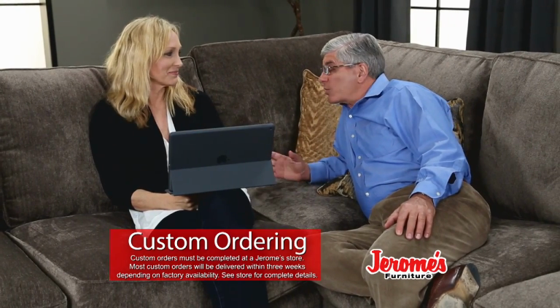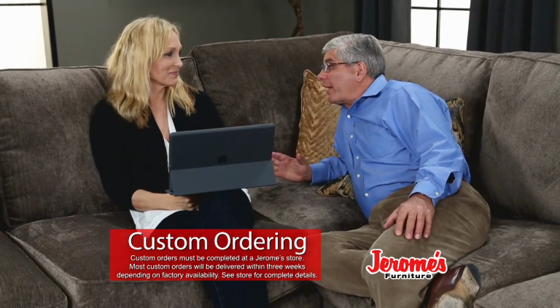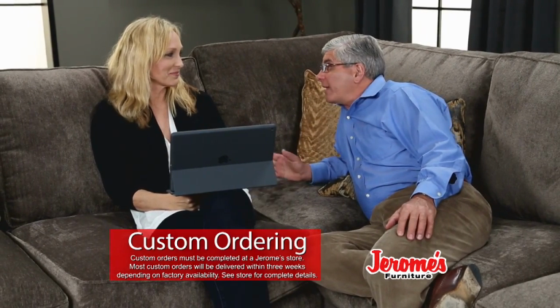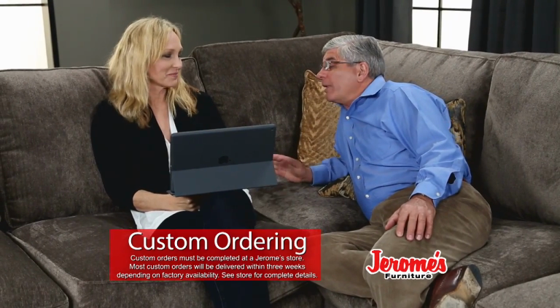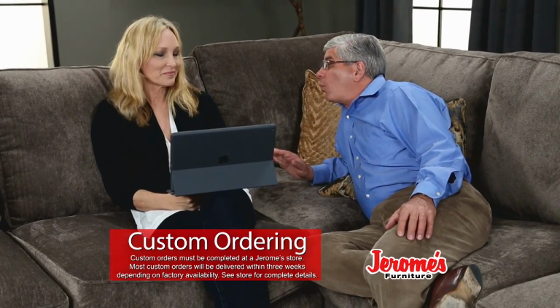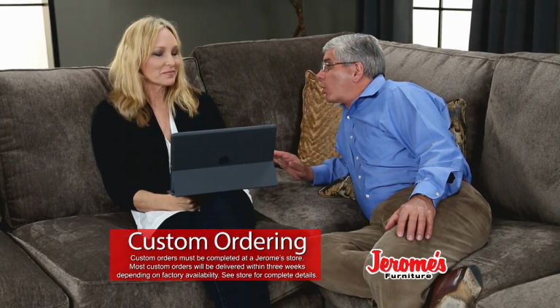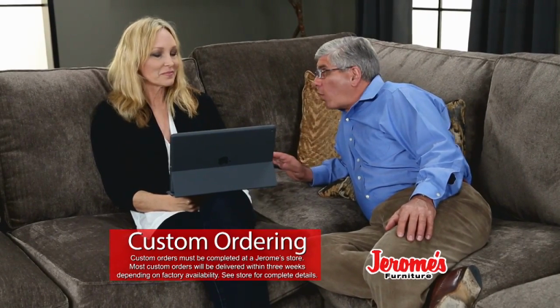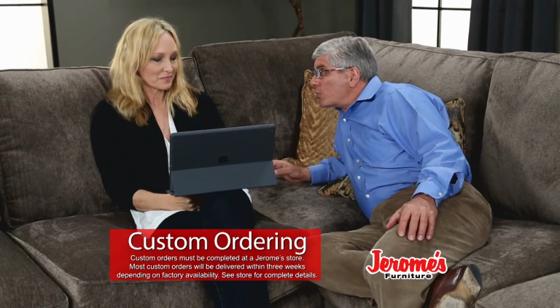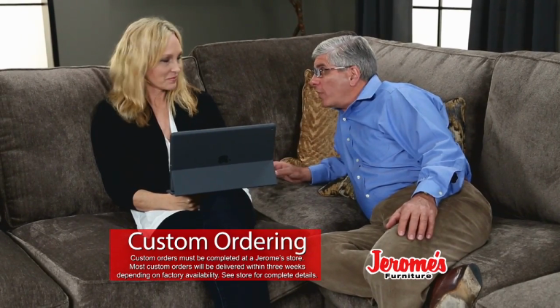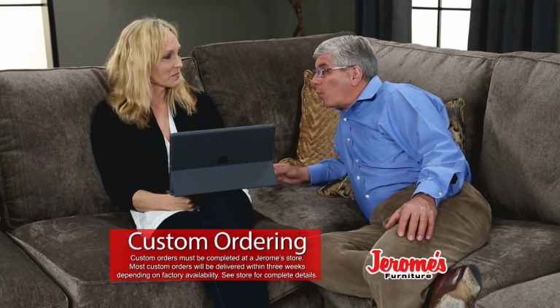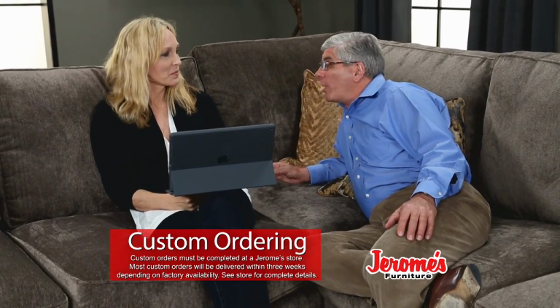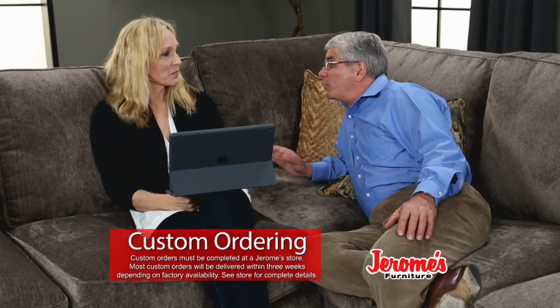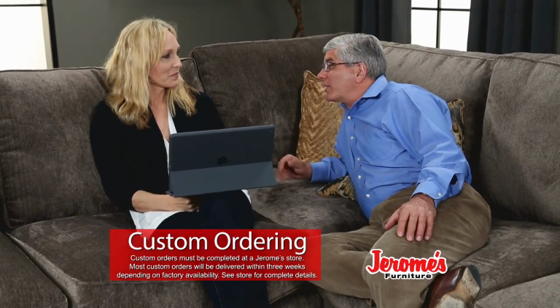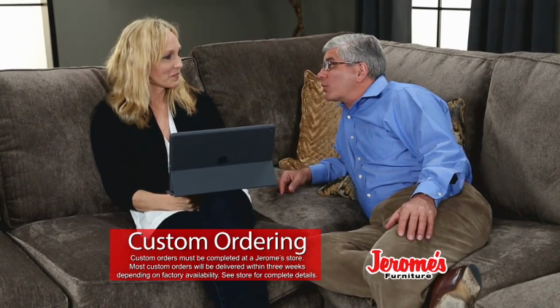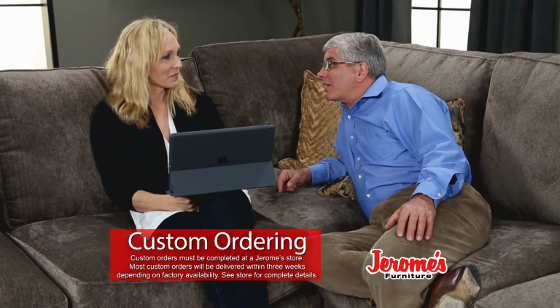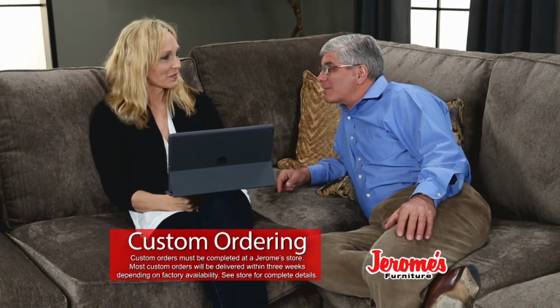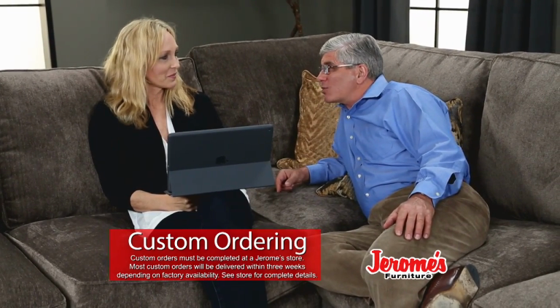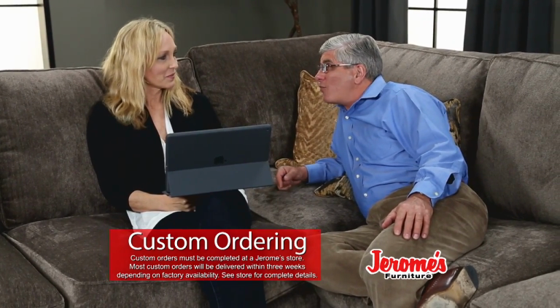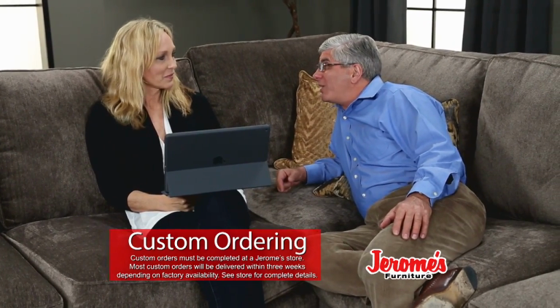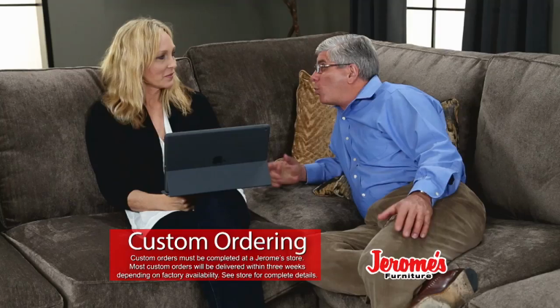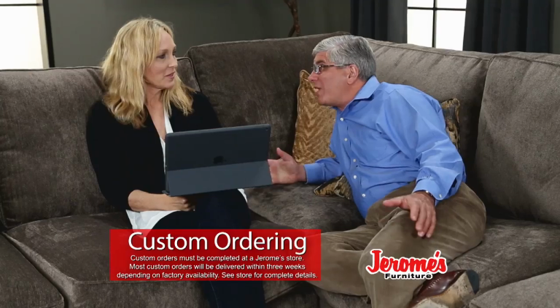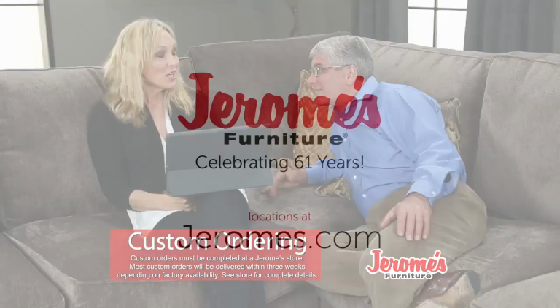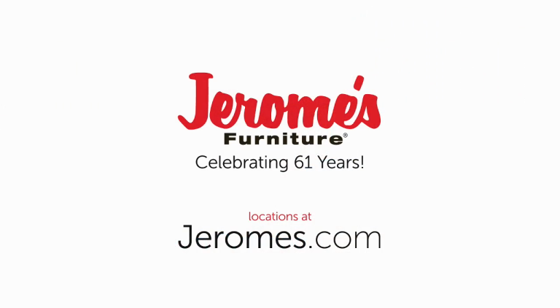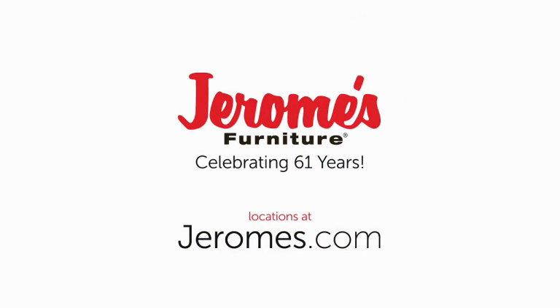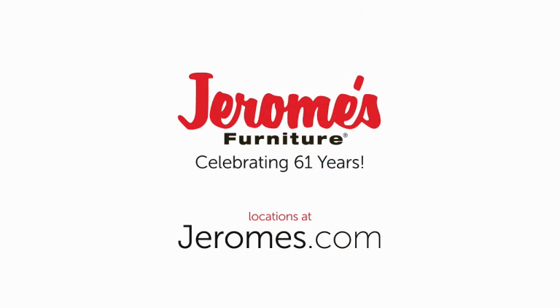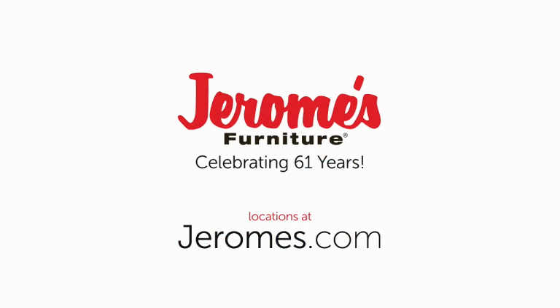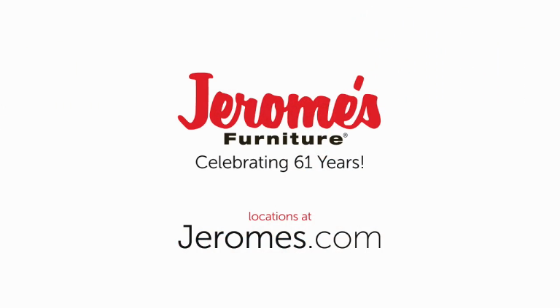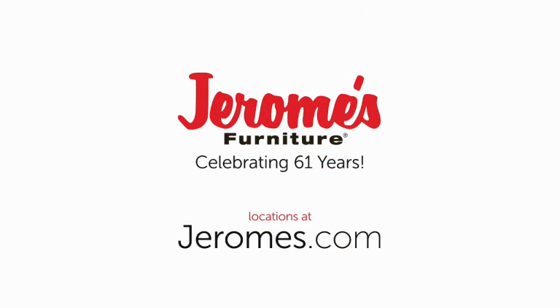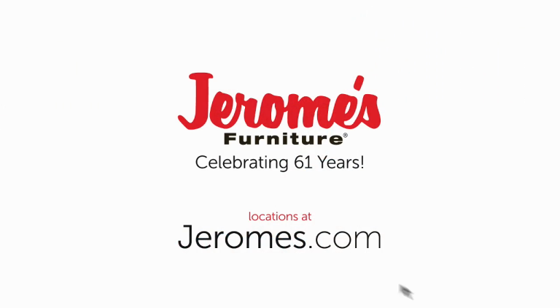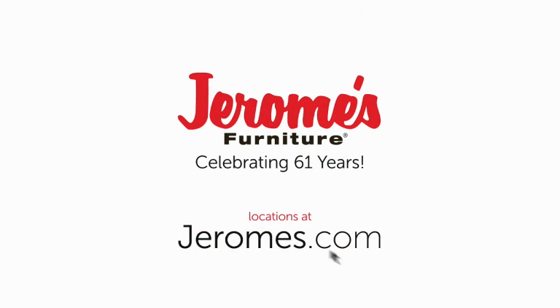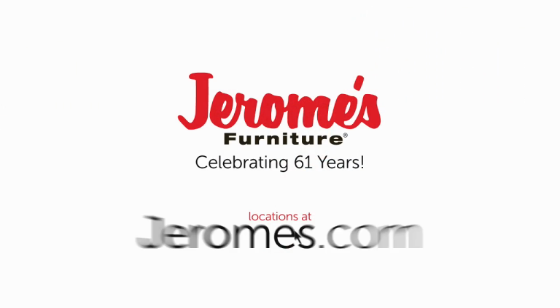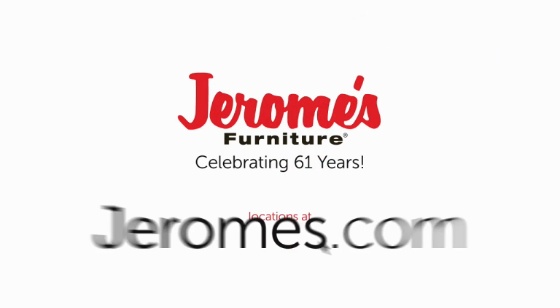That's right, Kim. It won't cost you anymore, and you'll get your custom sofa in weeks. So this is a feature you have to check out.